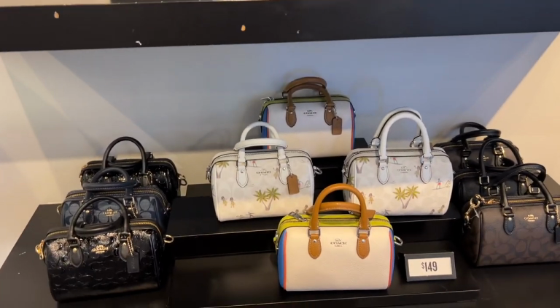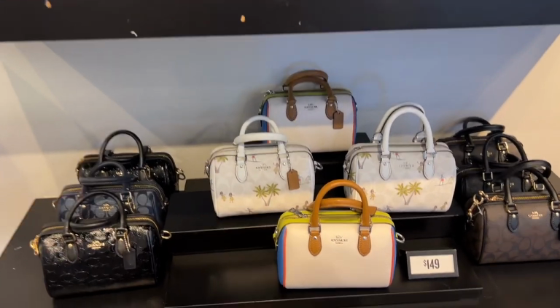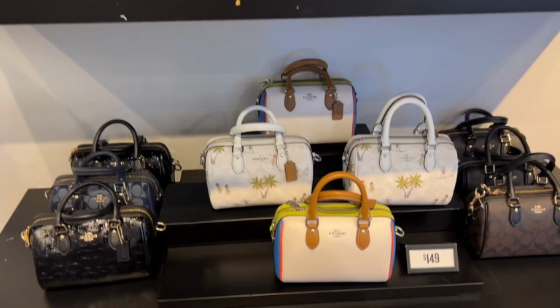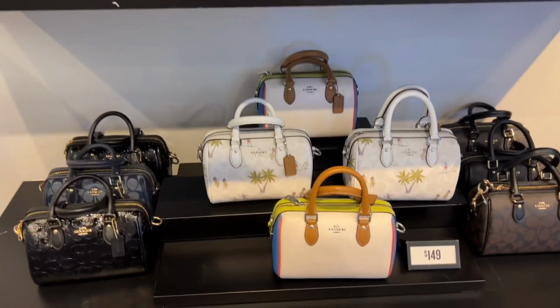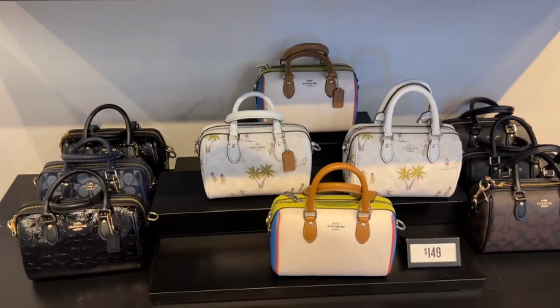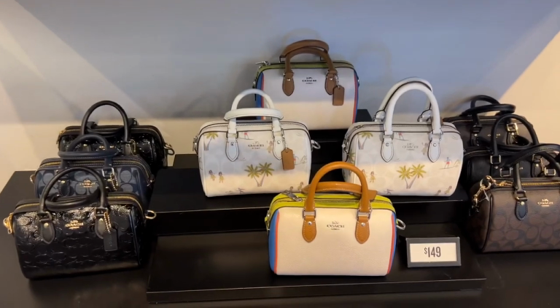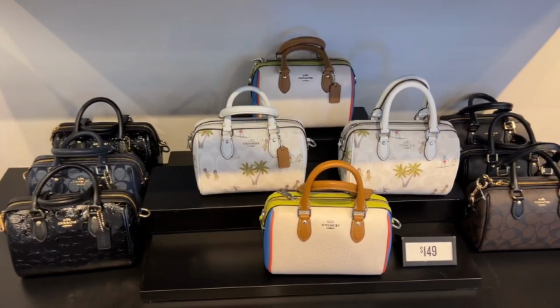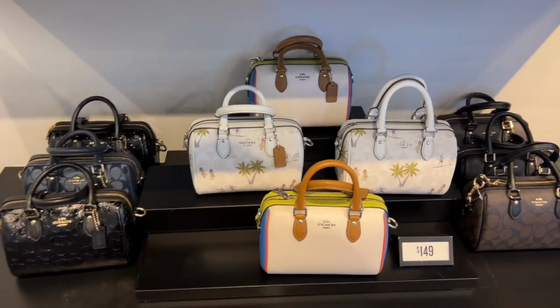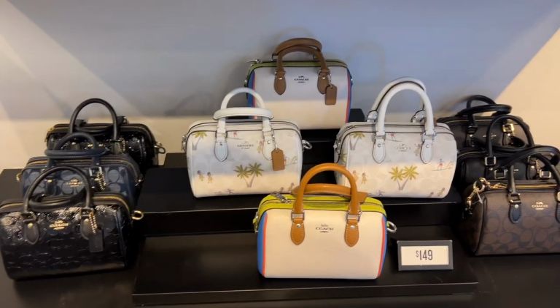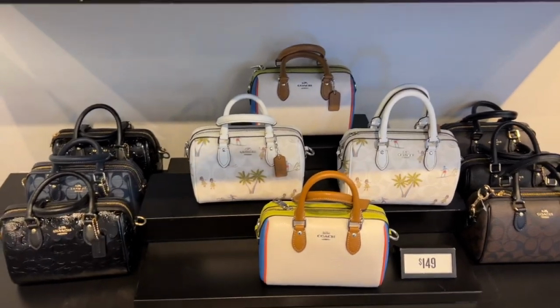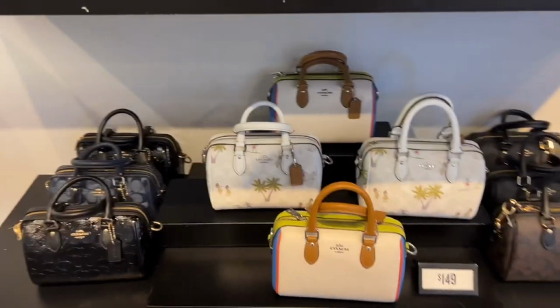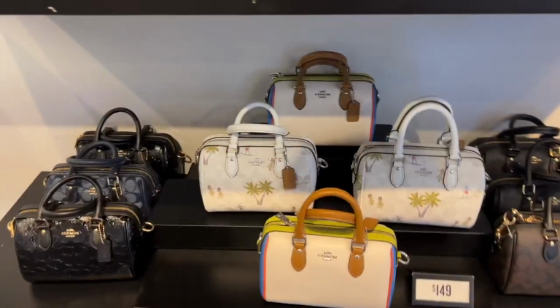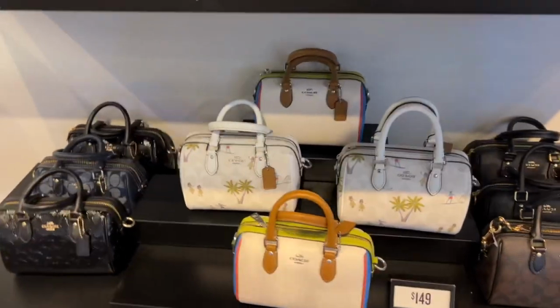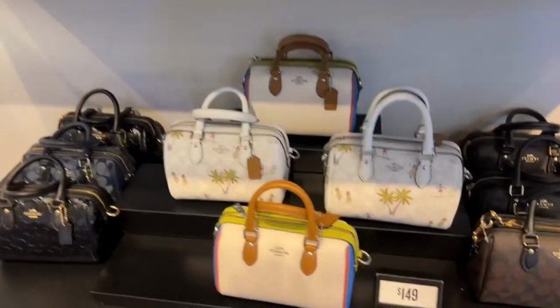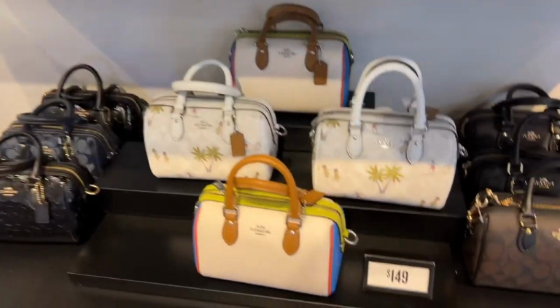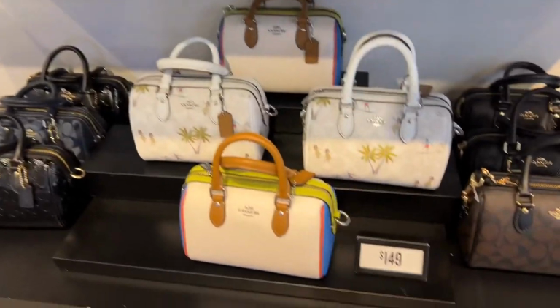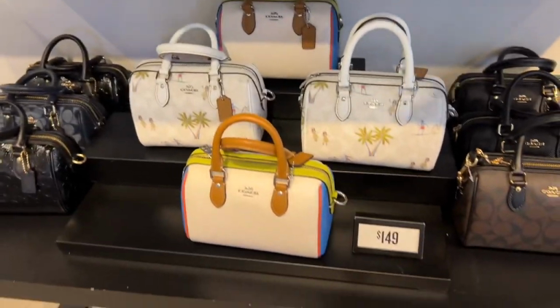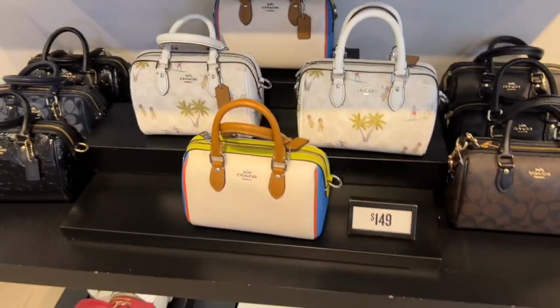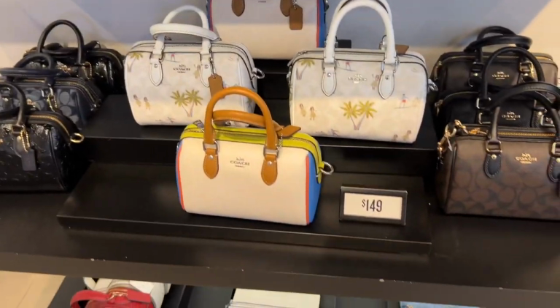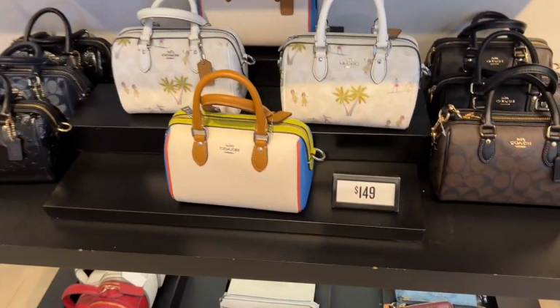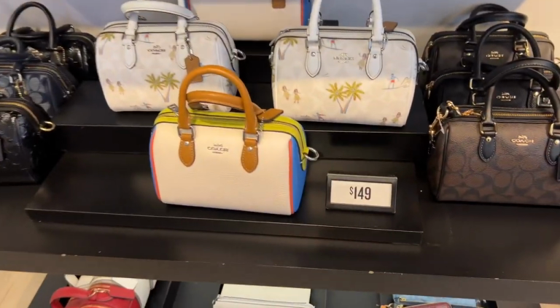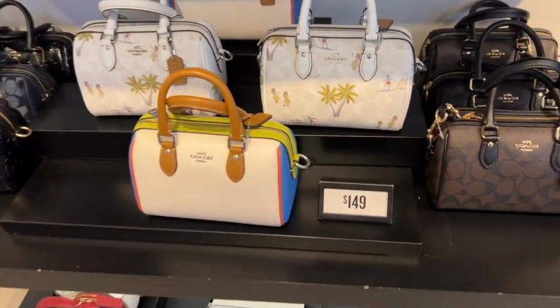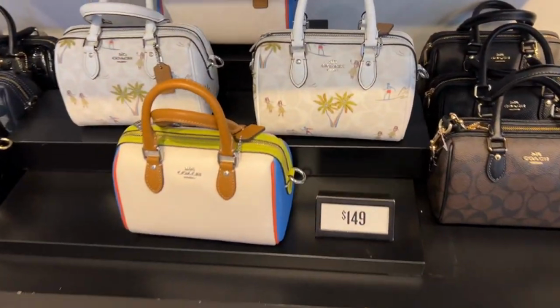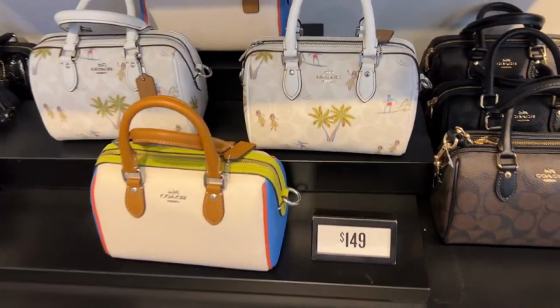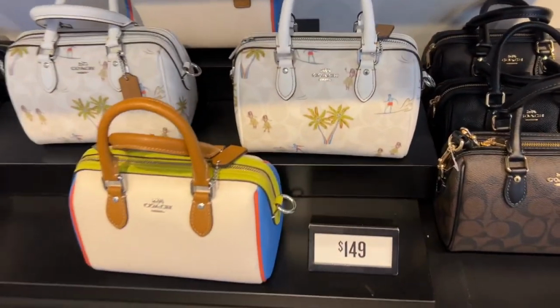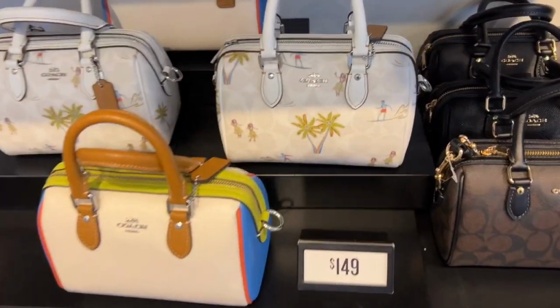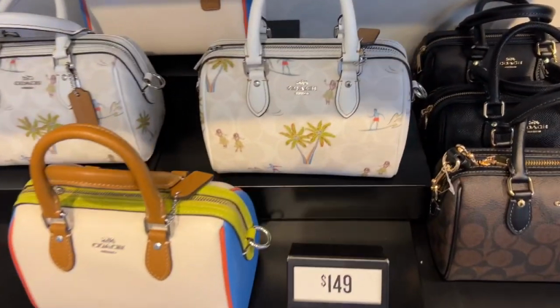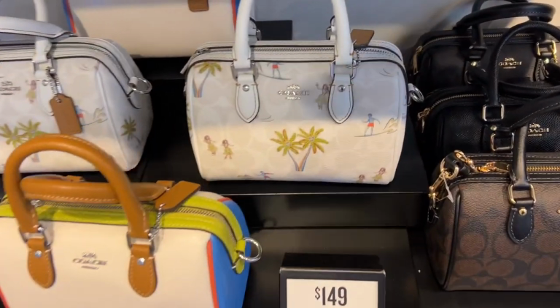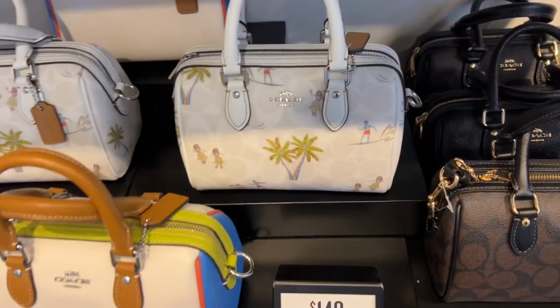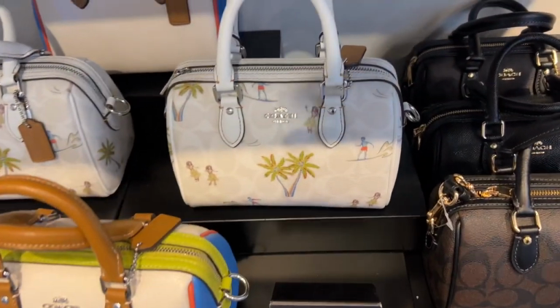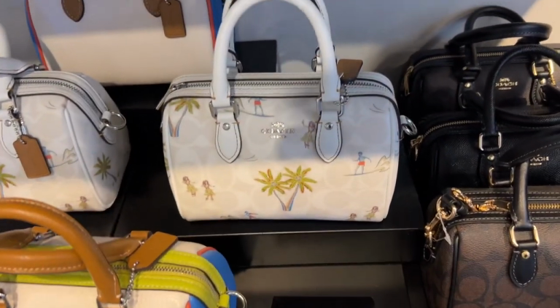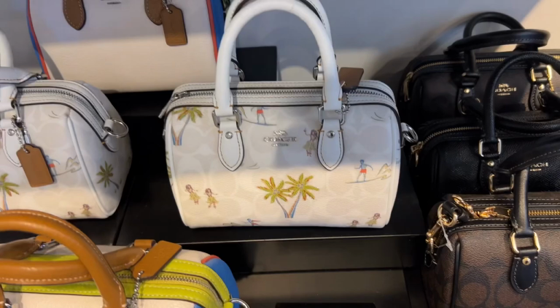Oh my goodness, it is so cute guys — there are a lot of great pieces in this collection. If I was into mini bags I would definitely get one of these.